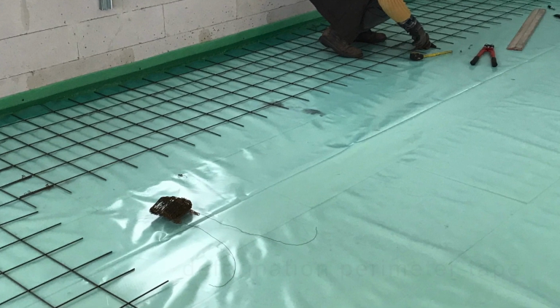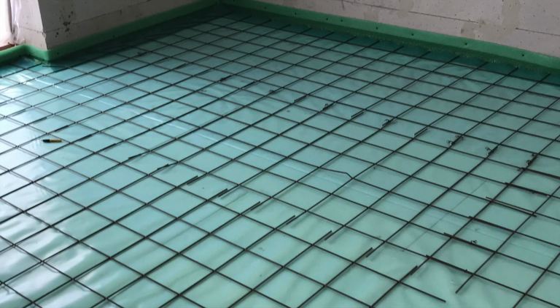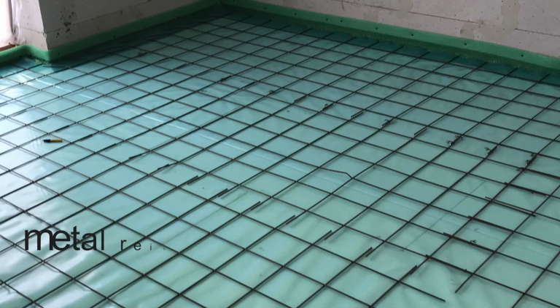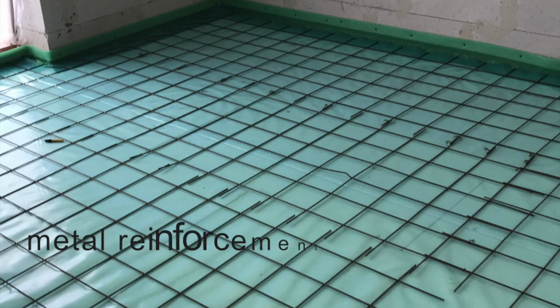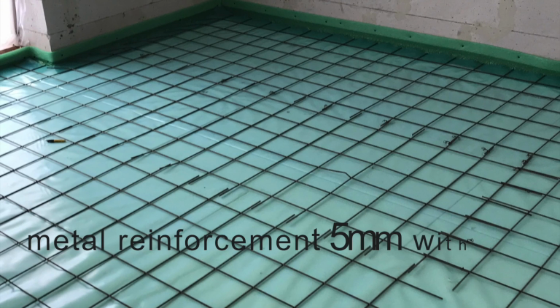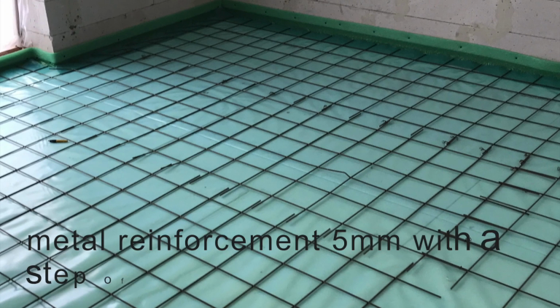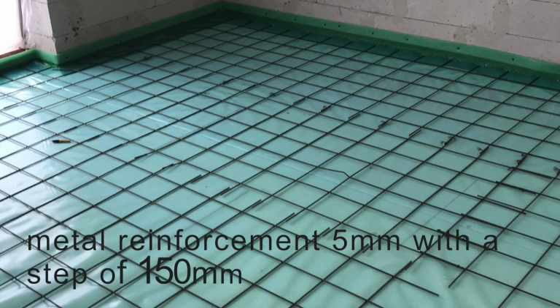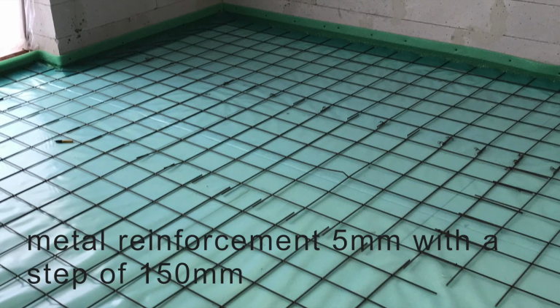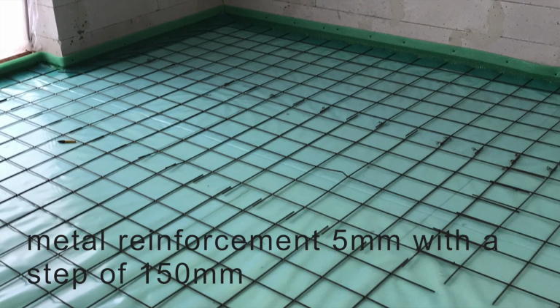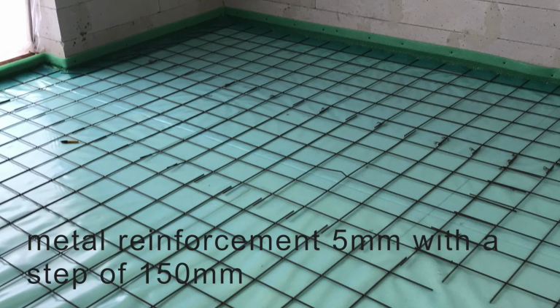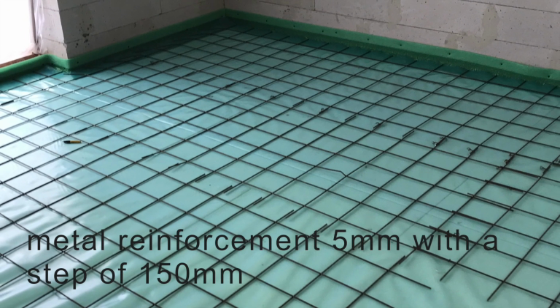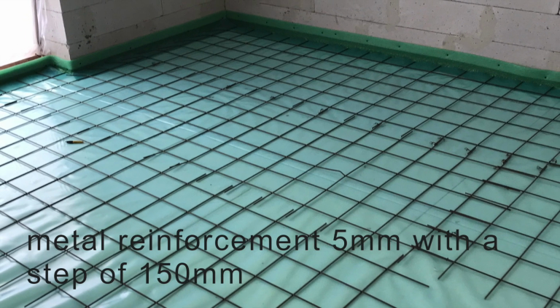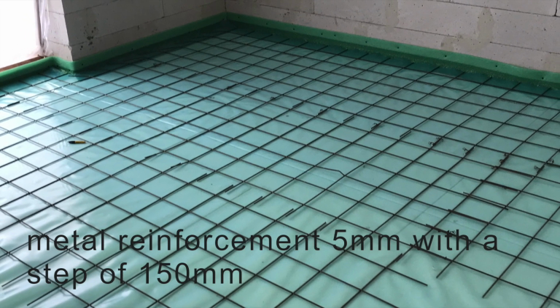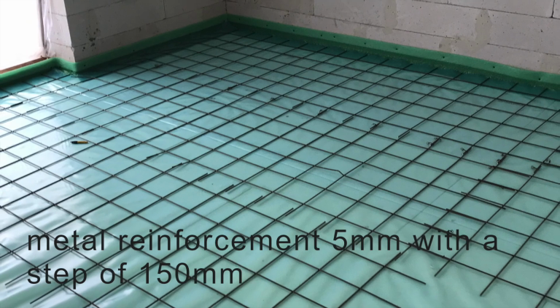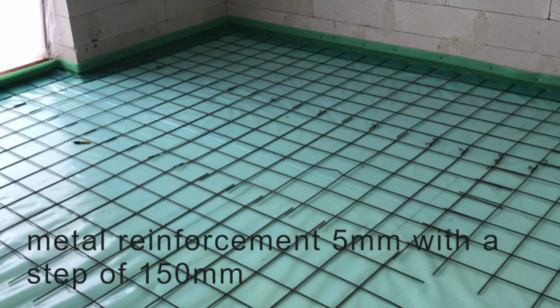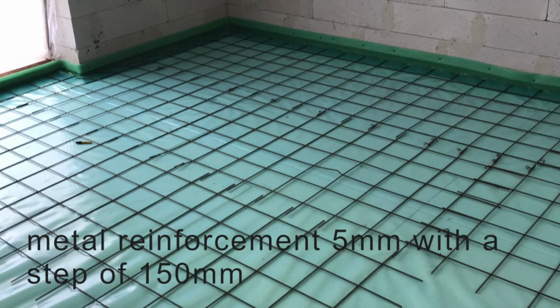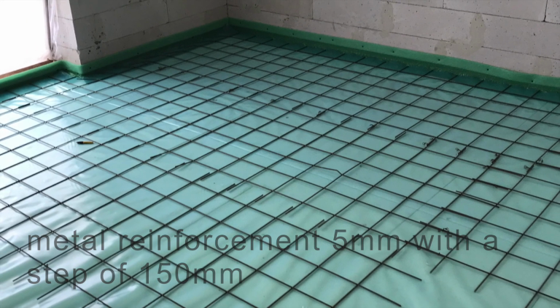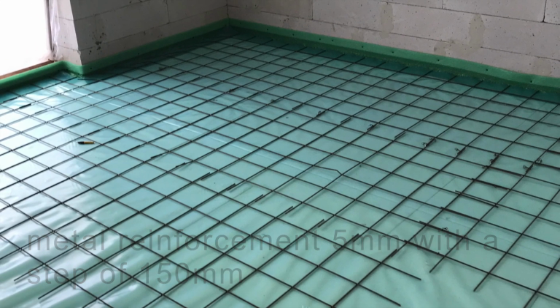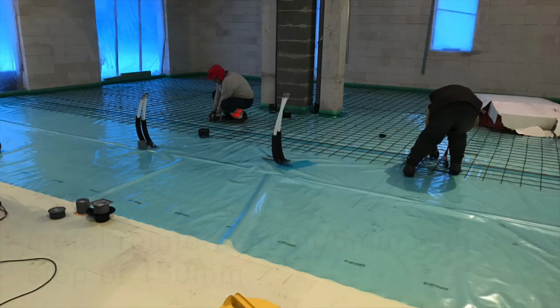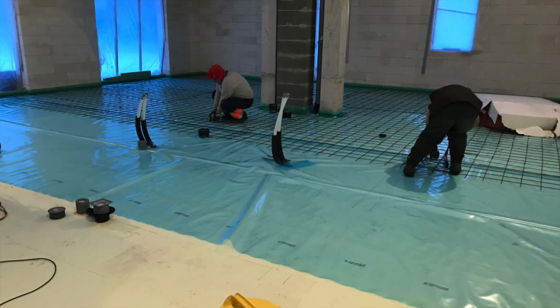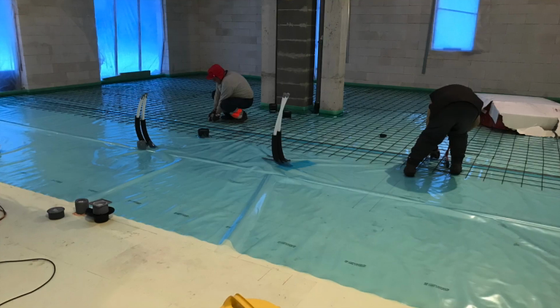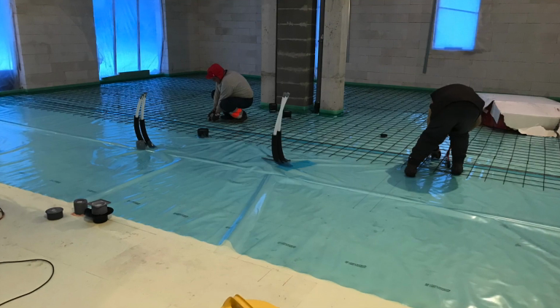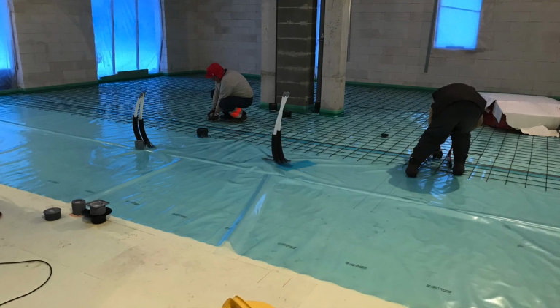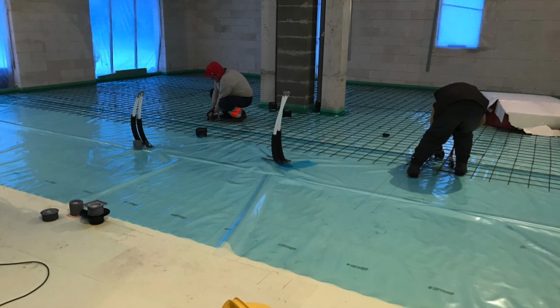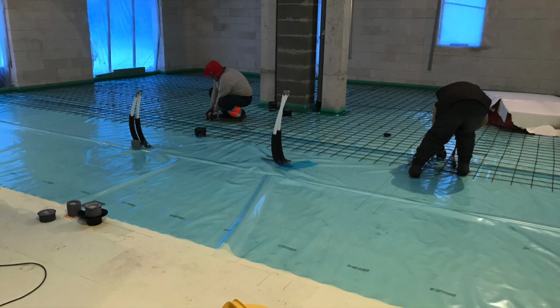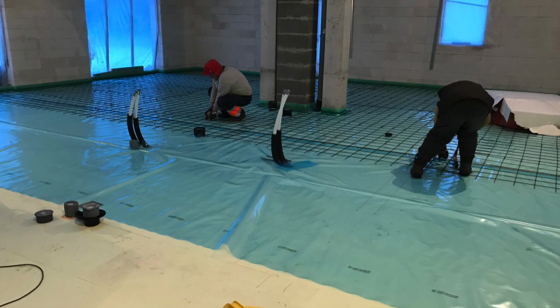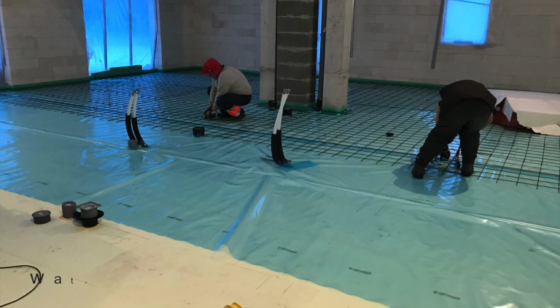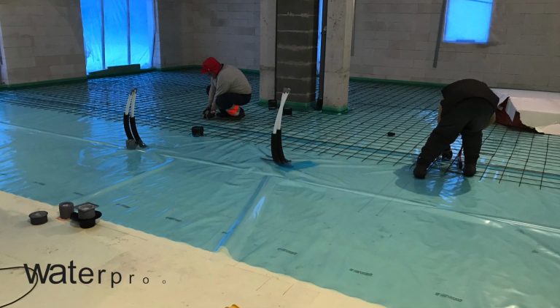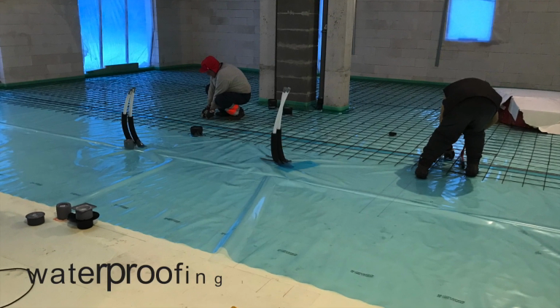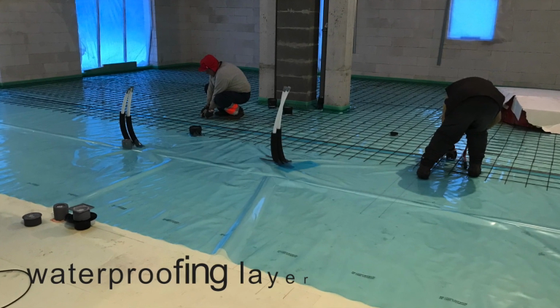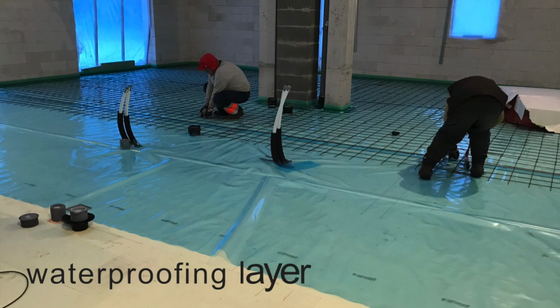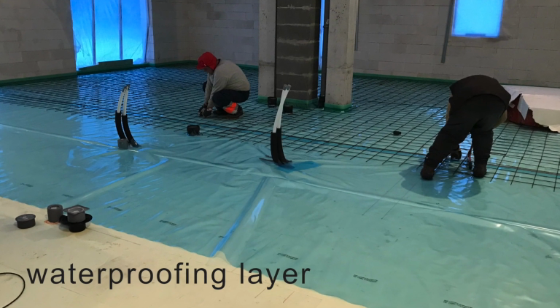The metal mesh is 5 mm with a step of 150 mm. Then comes the waterproofing layer.